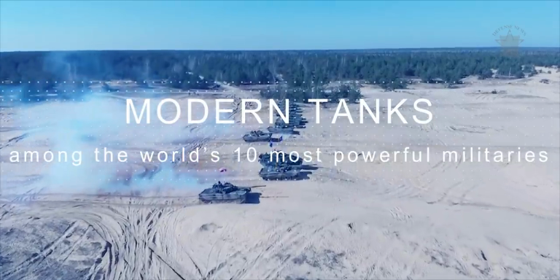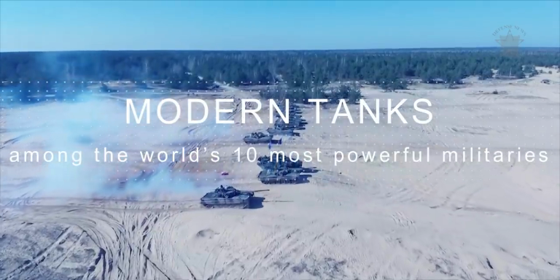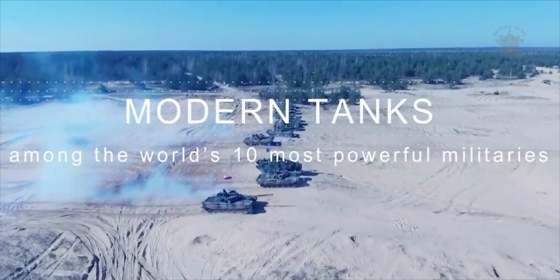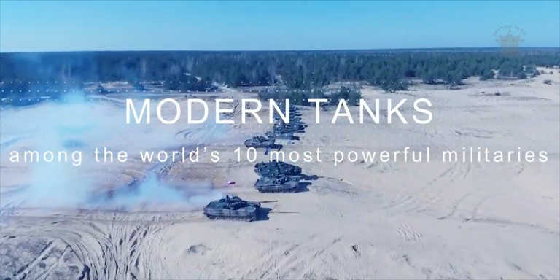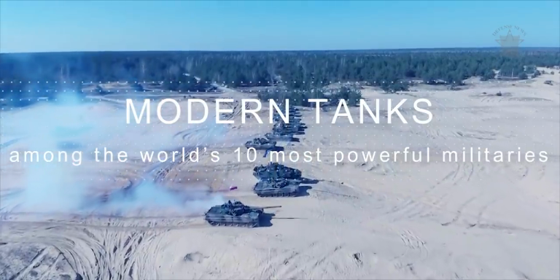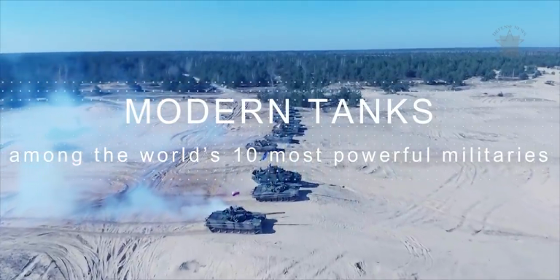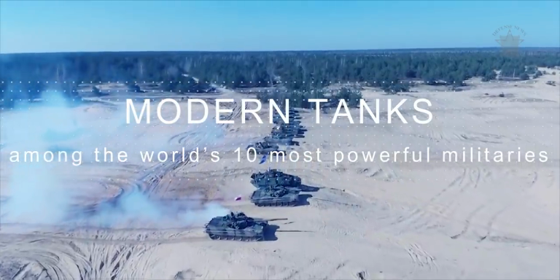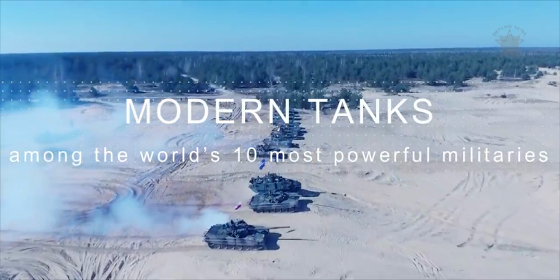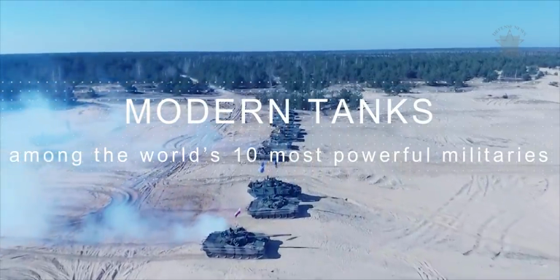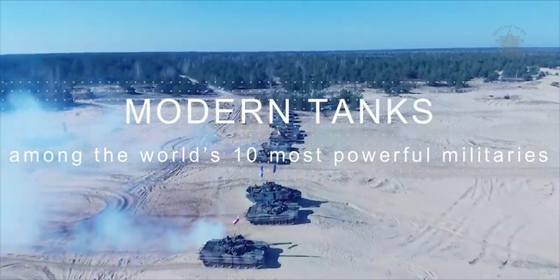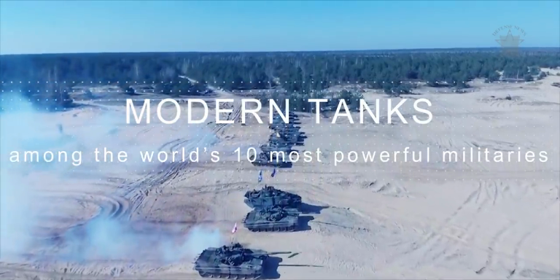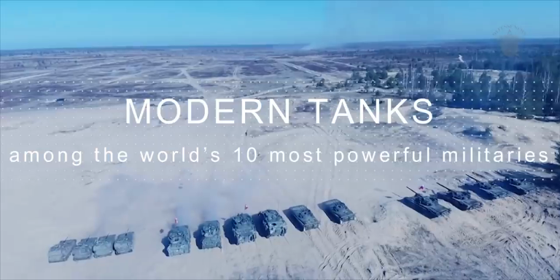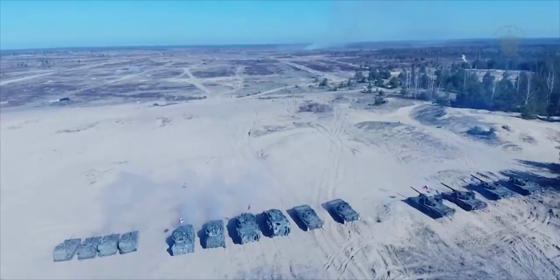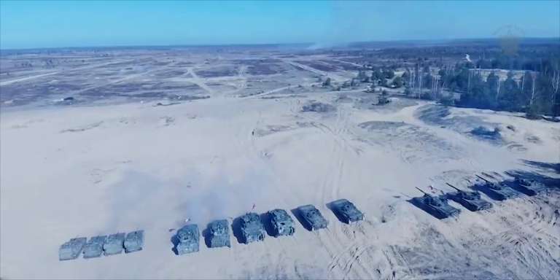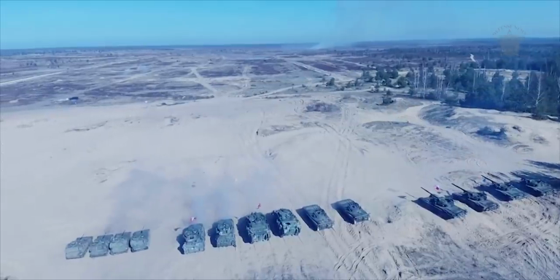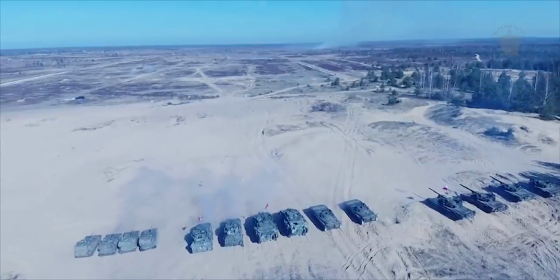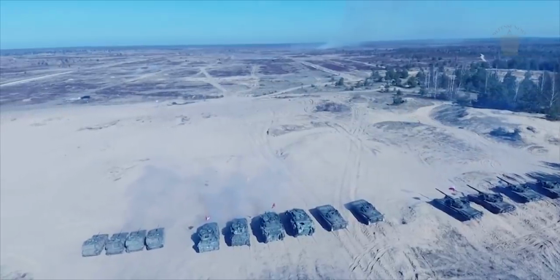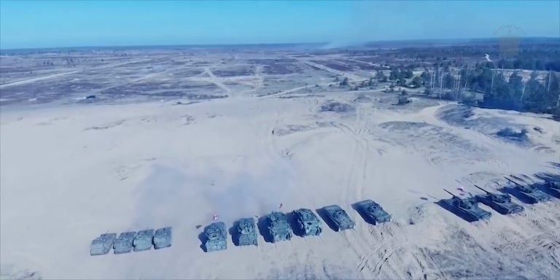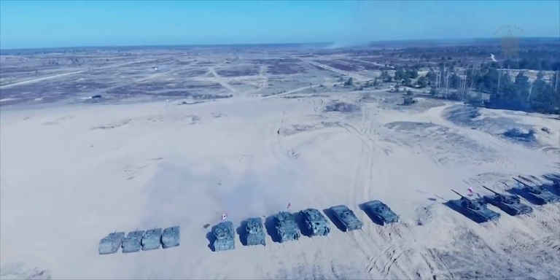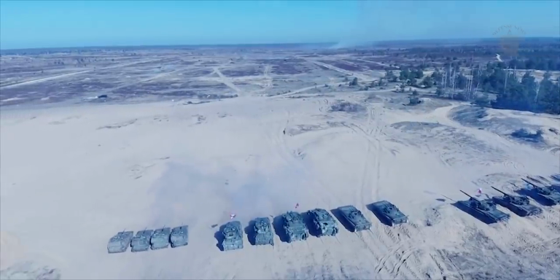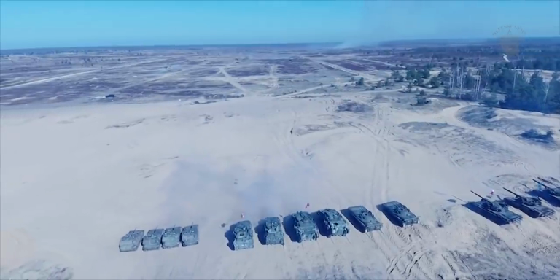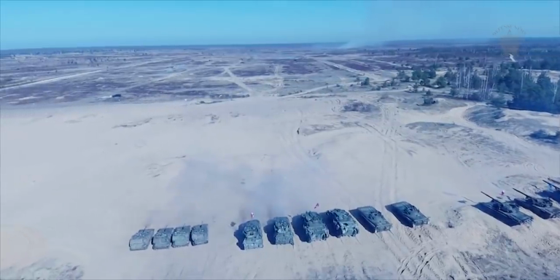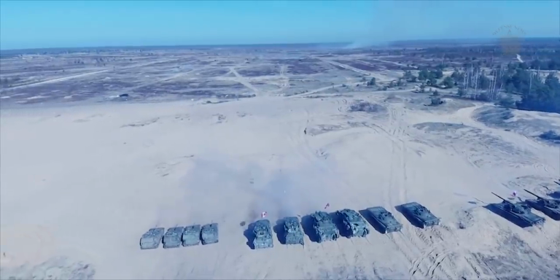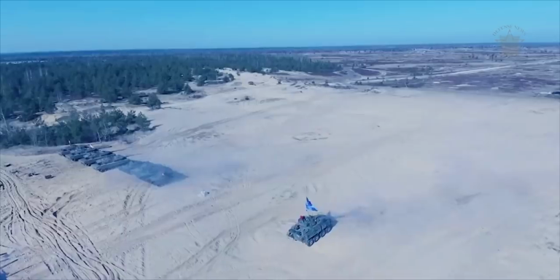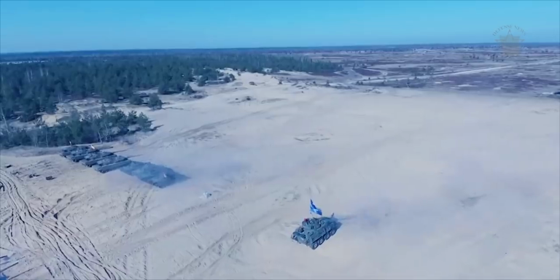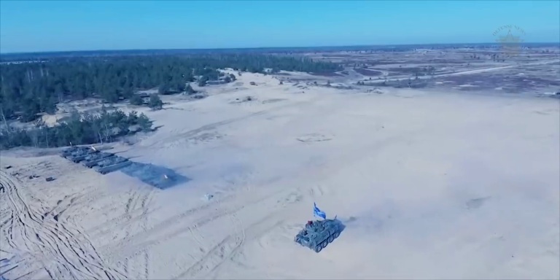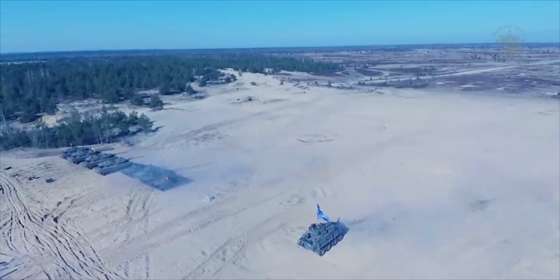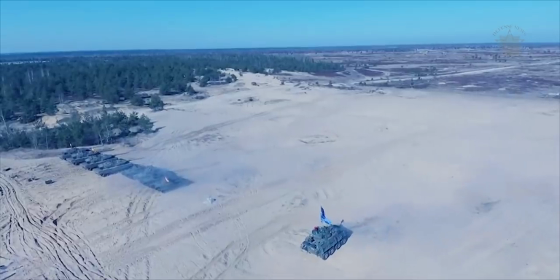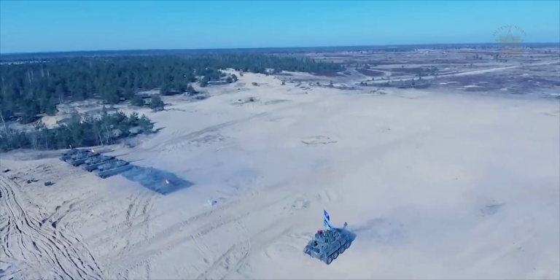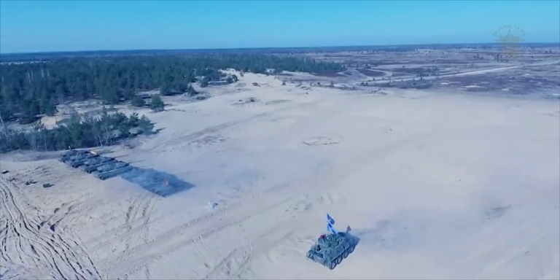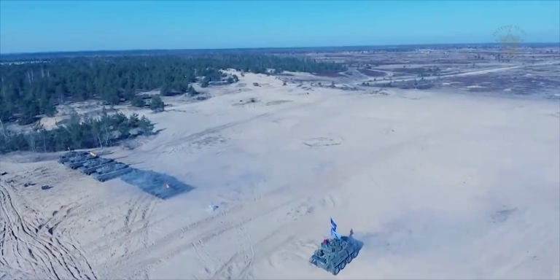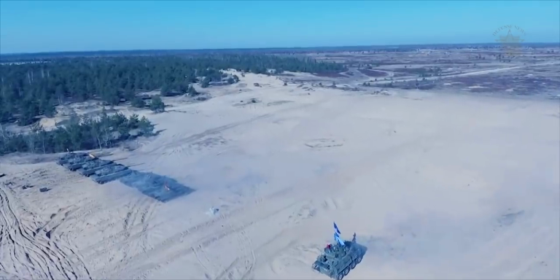Despite its origins in World War 1, the tank continues to be the primary spearhead of any modern mechanized army today.